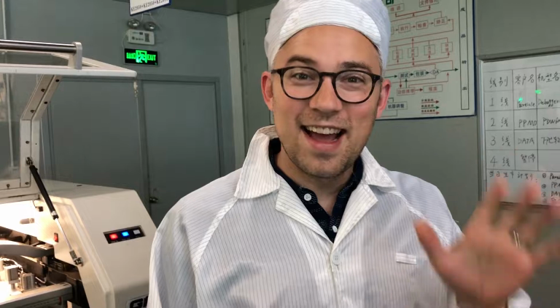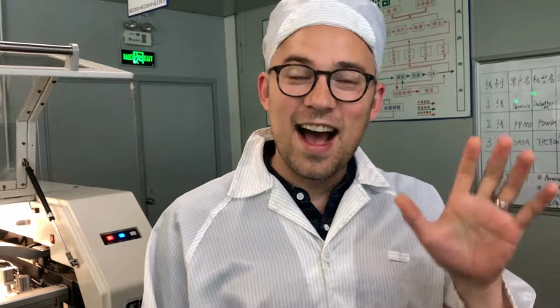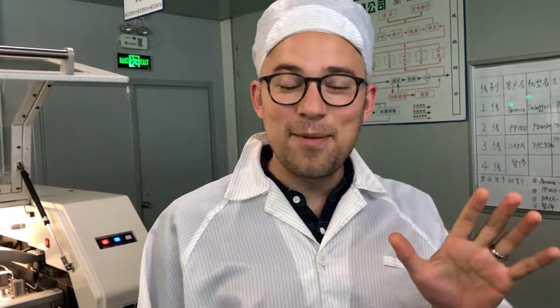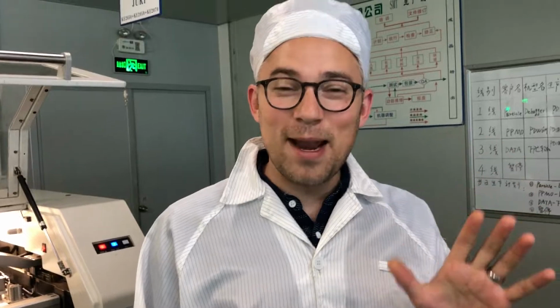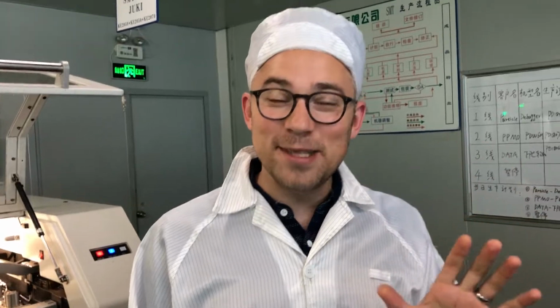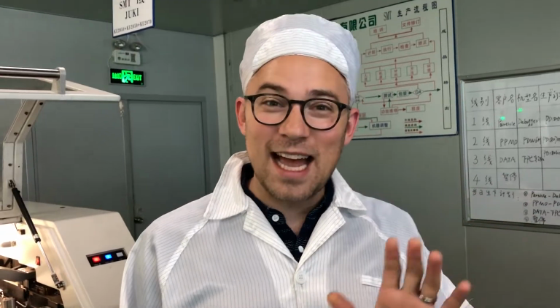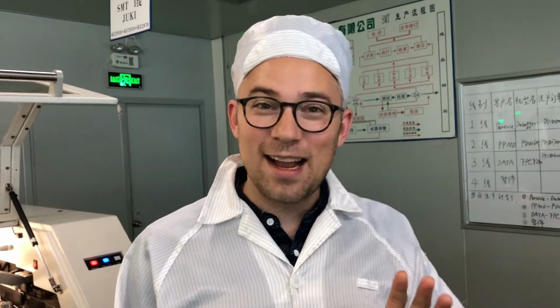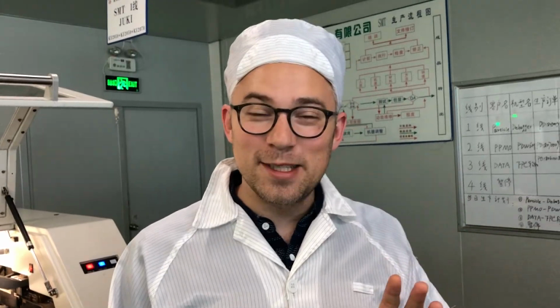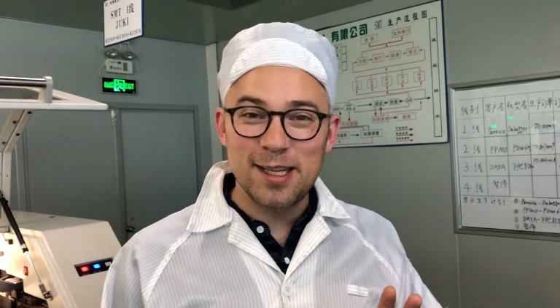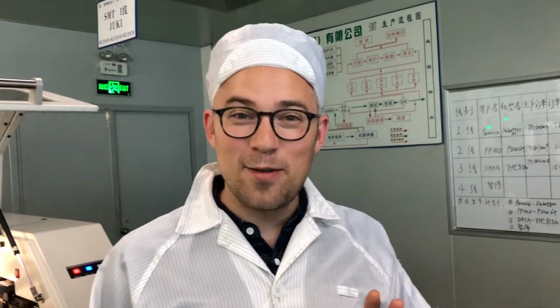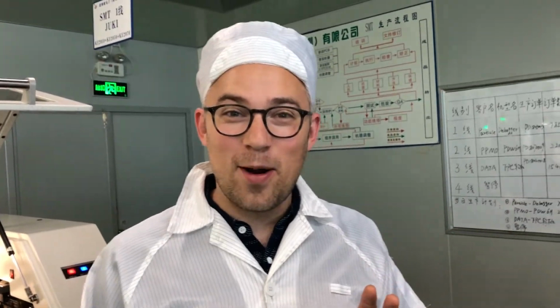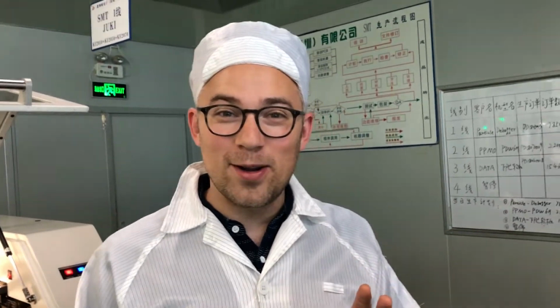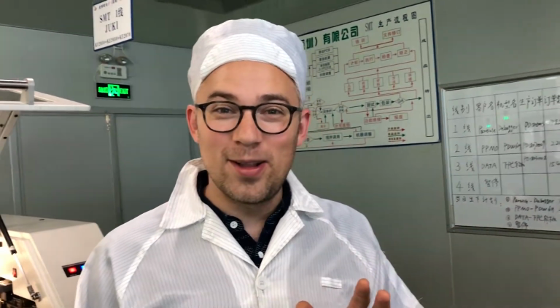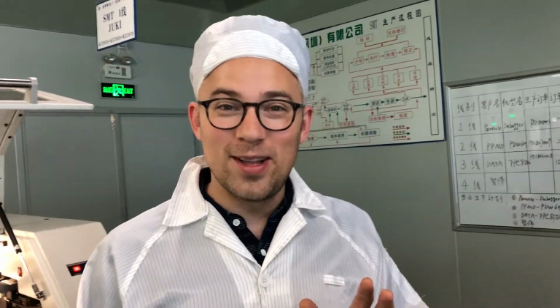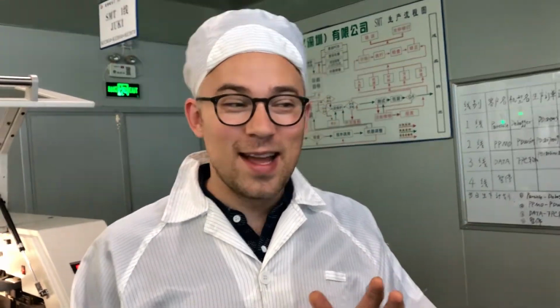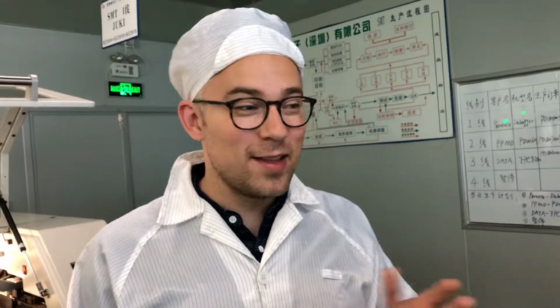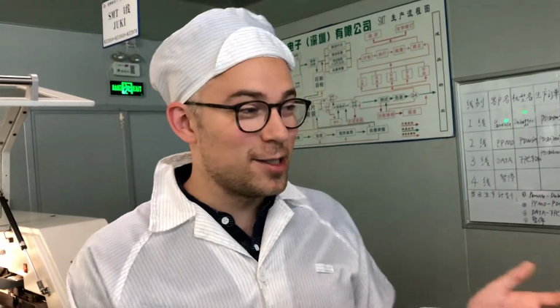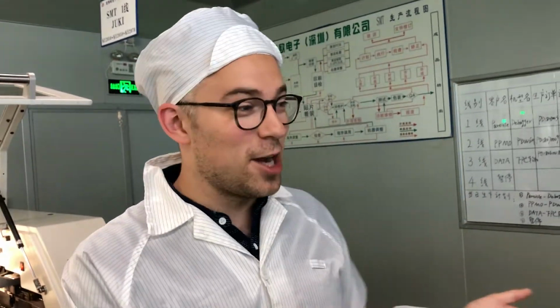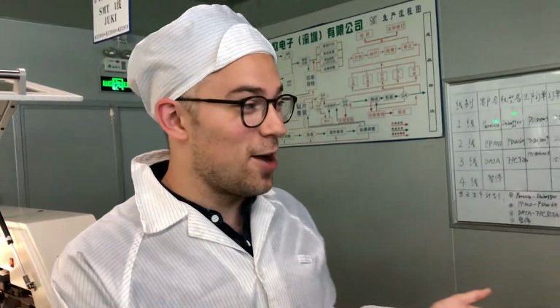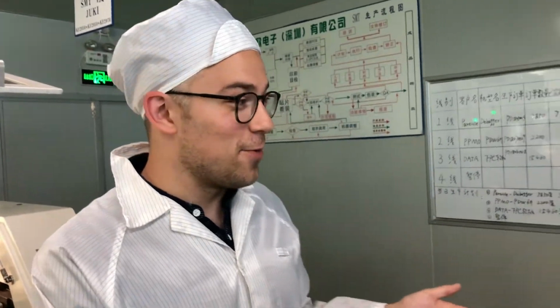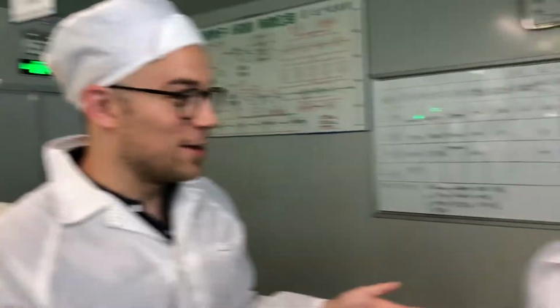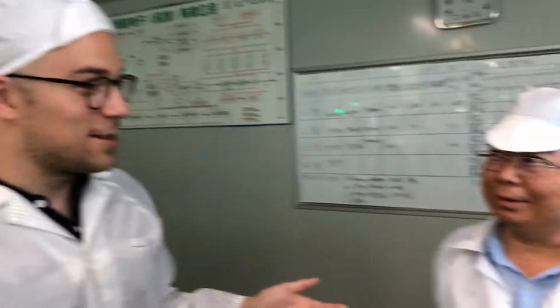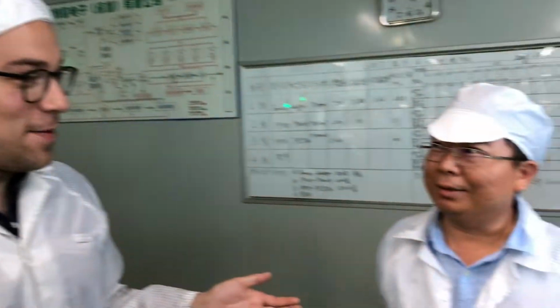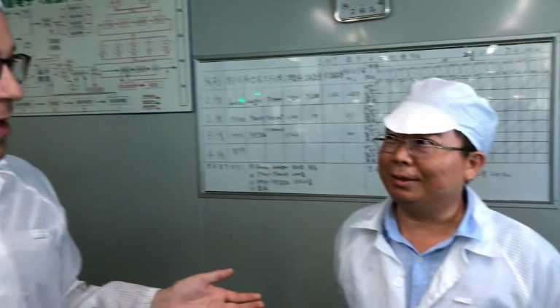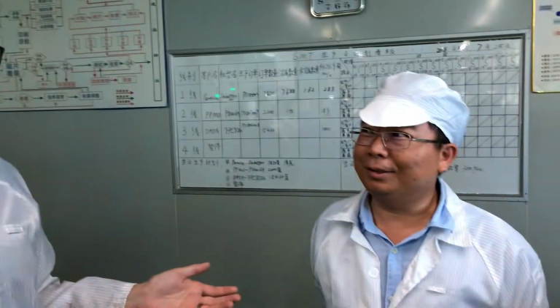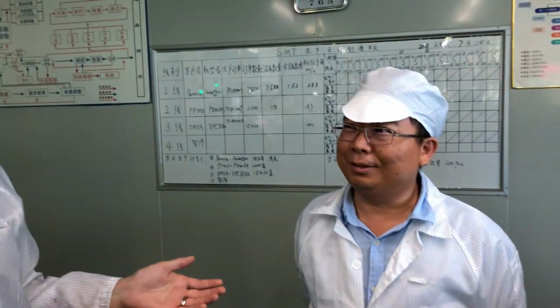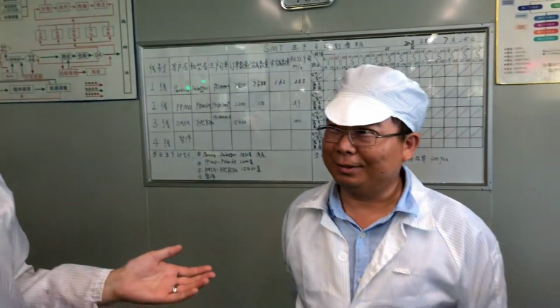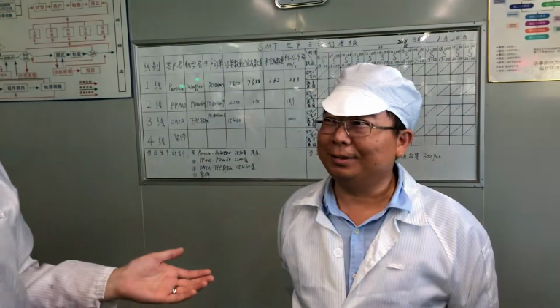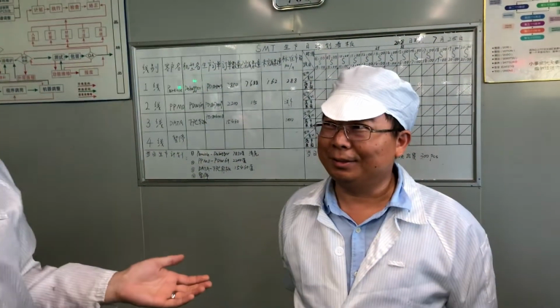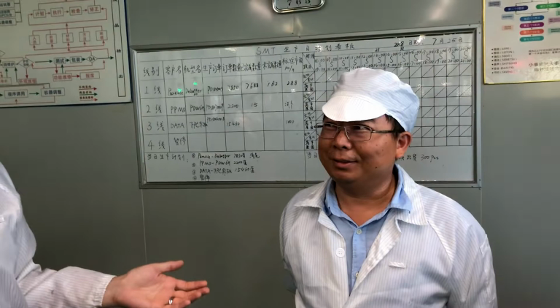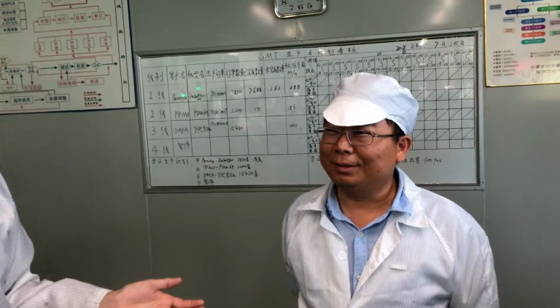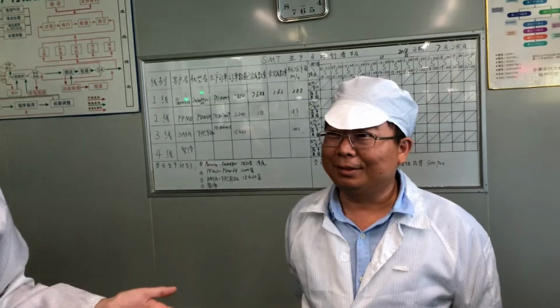Hi, my name is Zach. I'm the CEO of Particle. This is Cher — he runs ABO, our manufacturing partner.